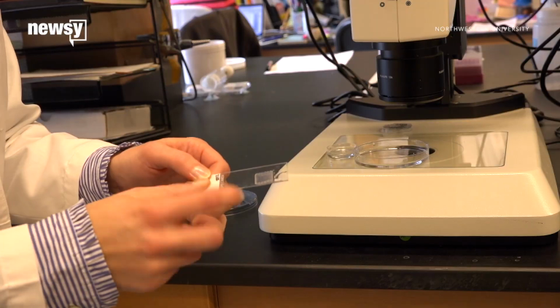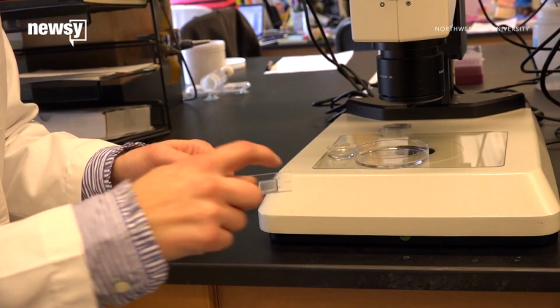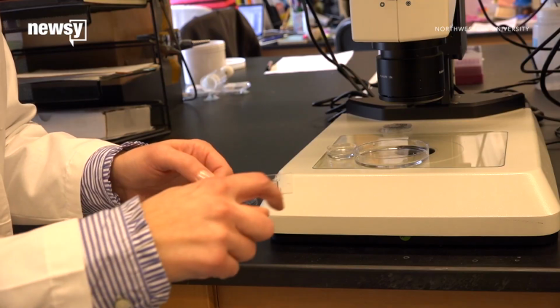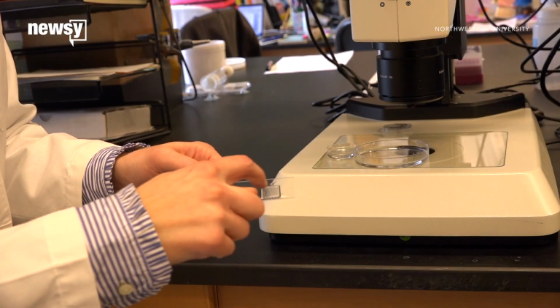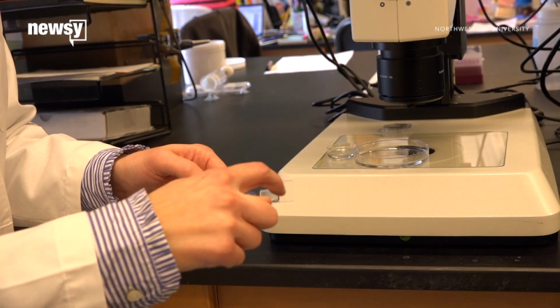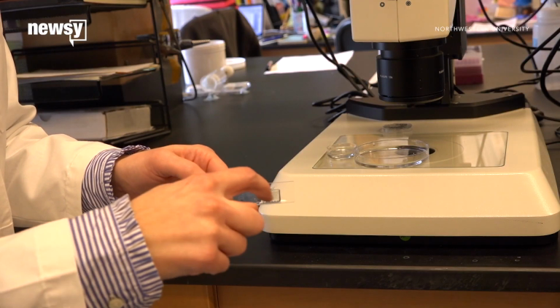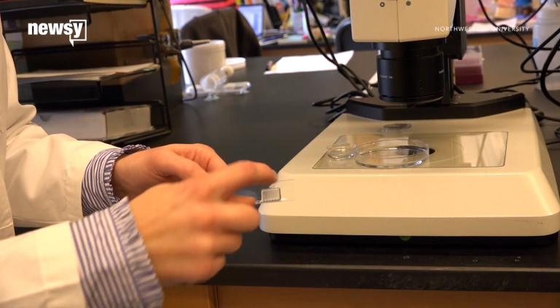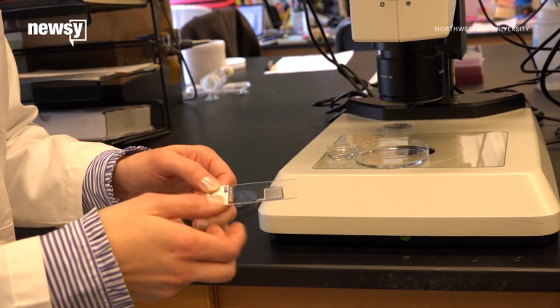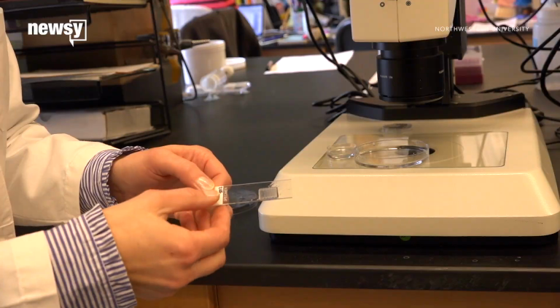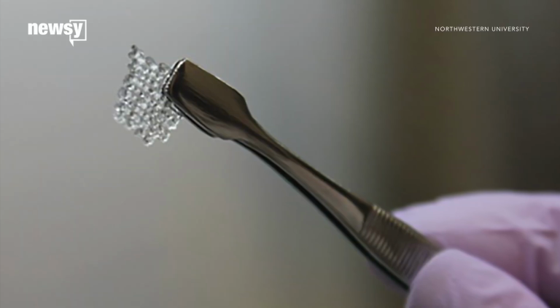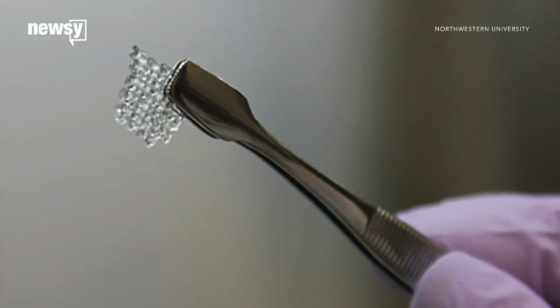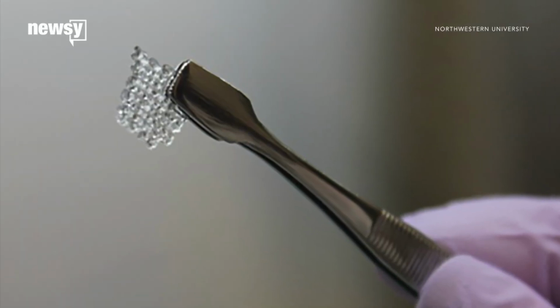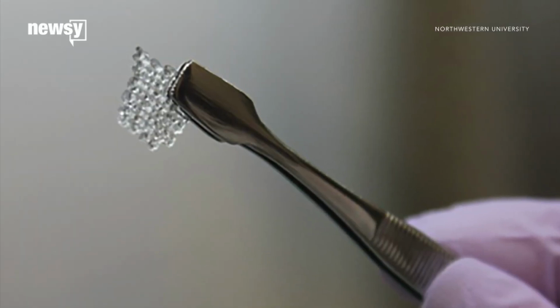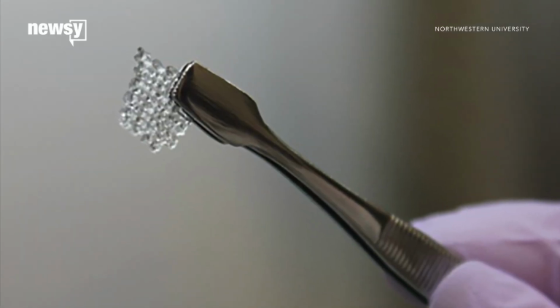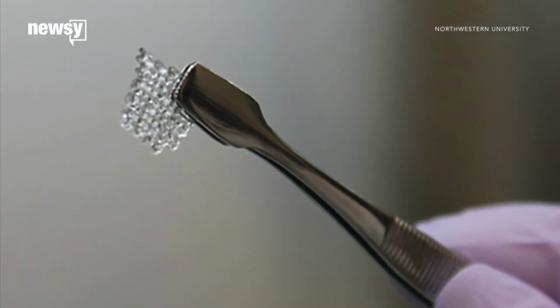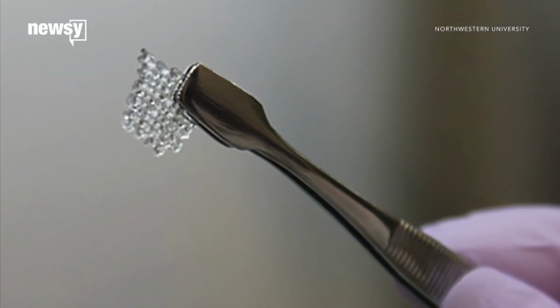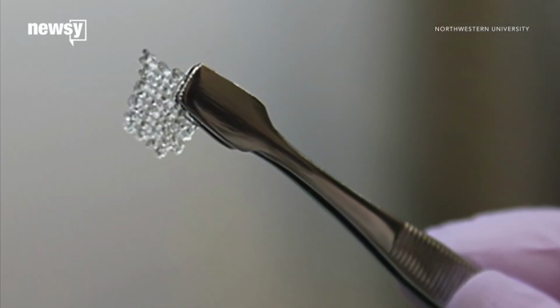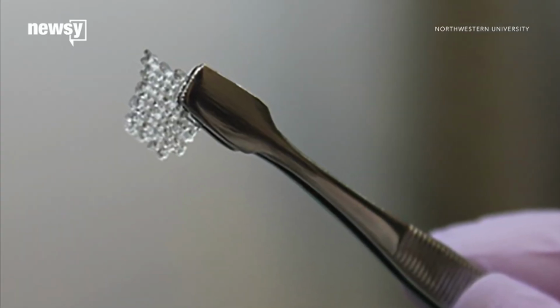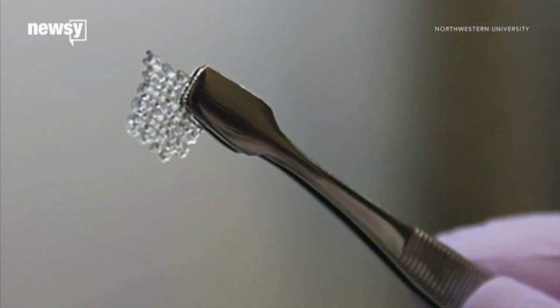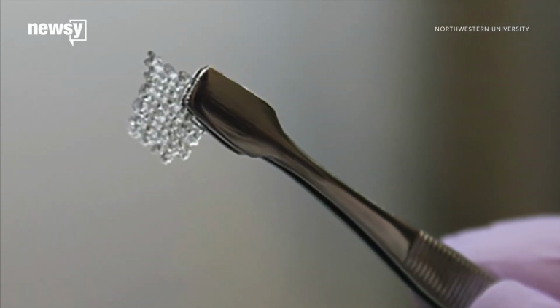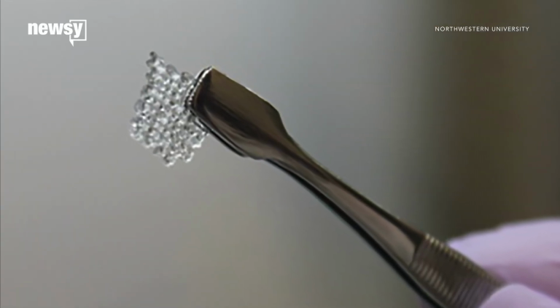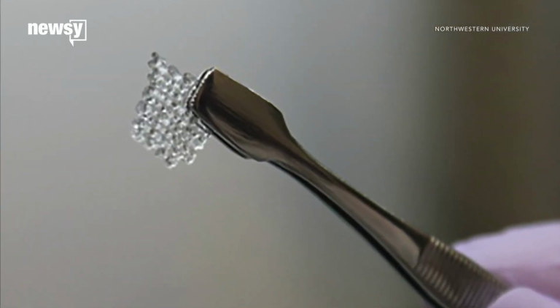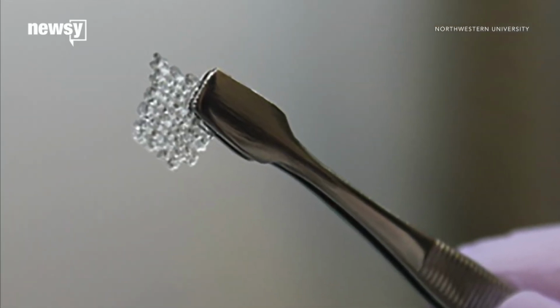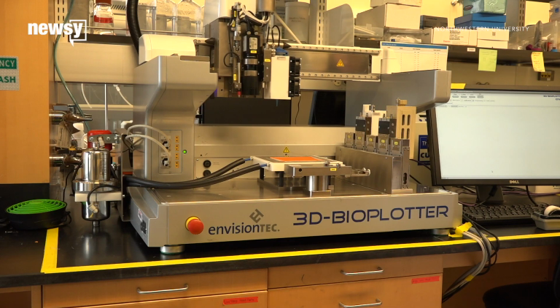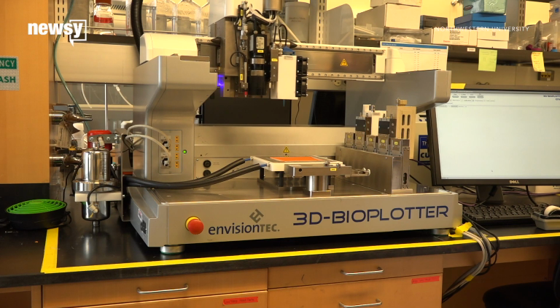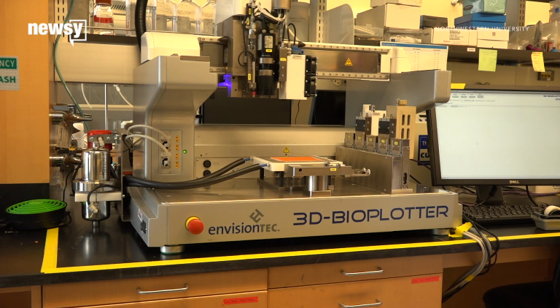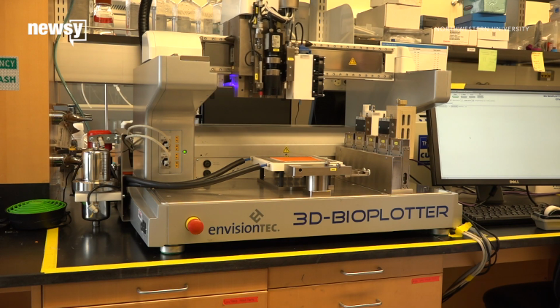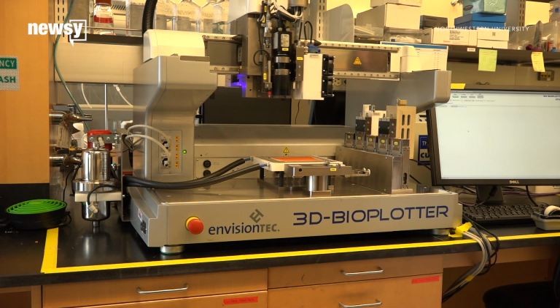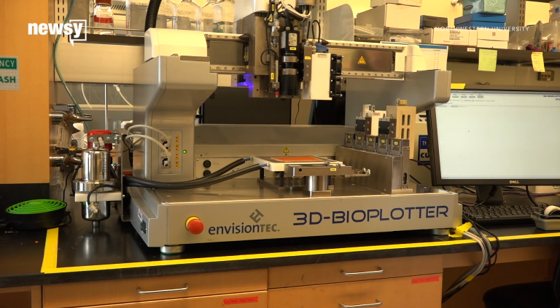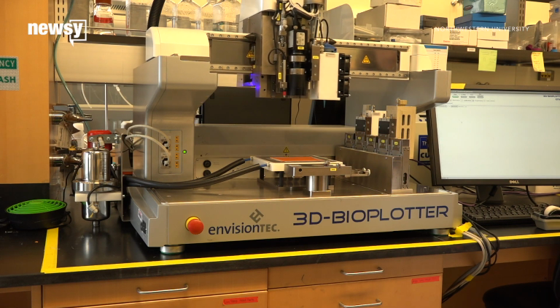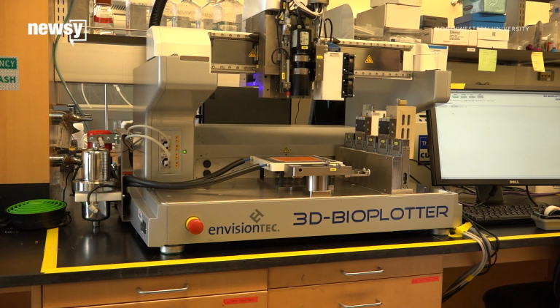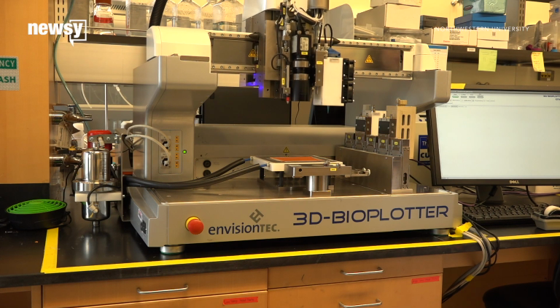While the ovaries worked in mice, more research is needed before the team begins testing them in humans.